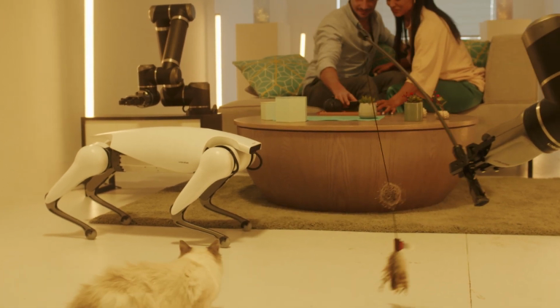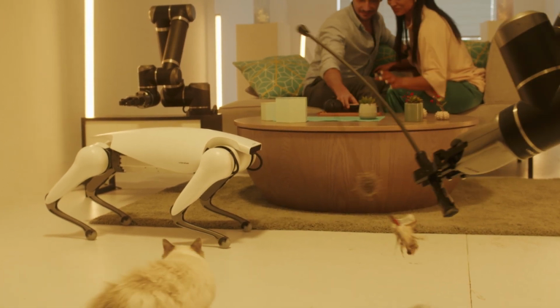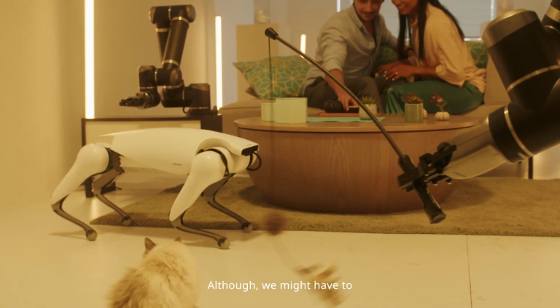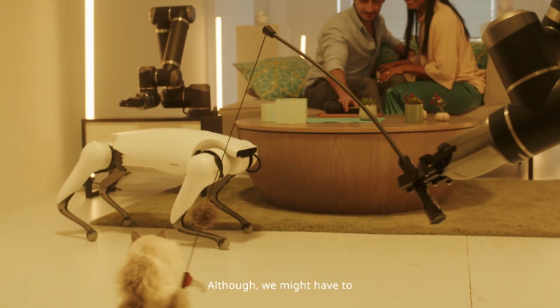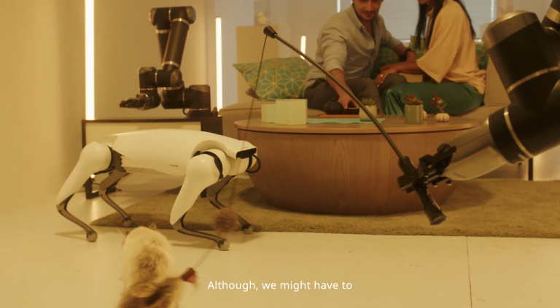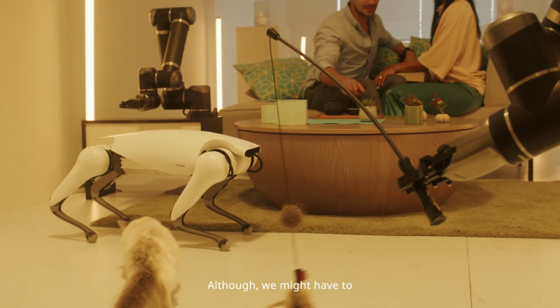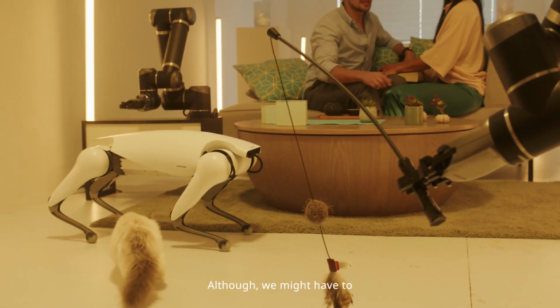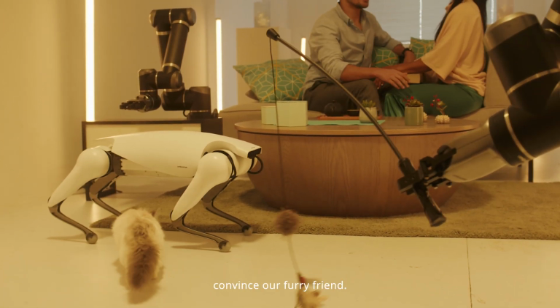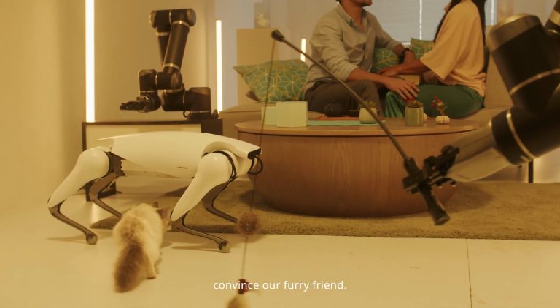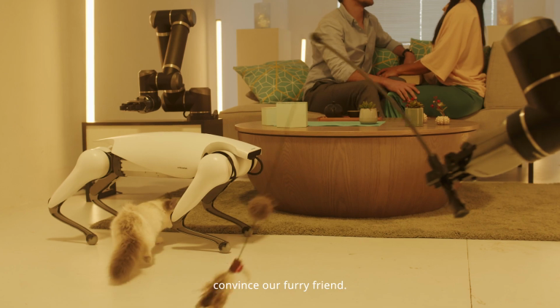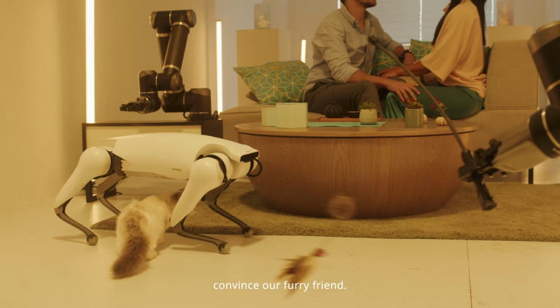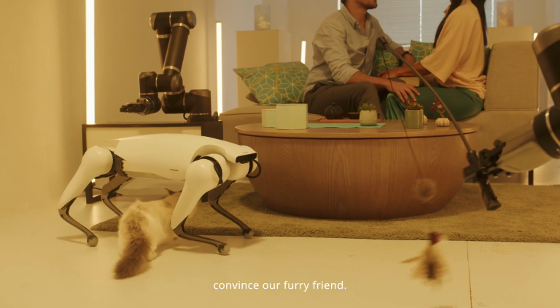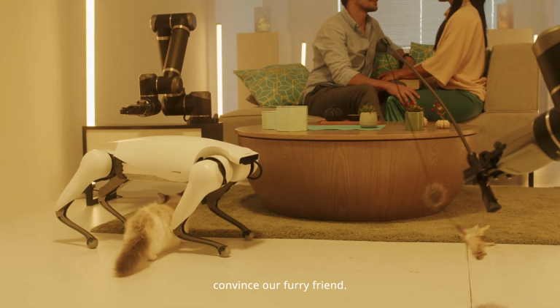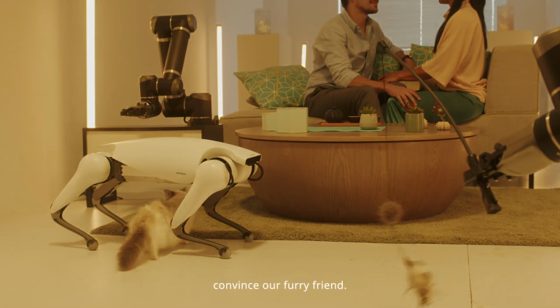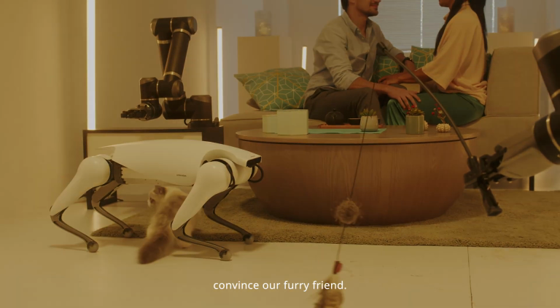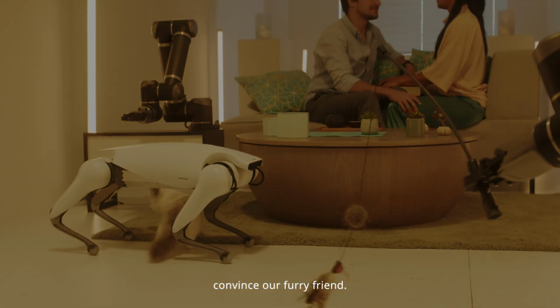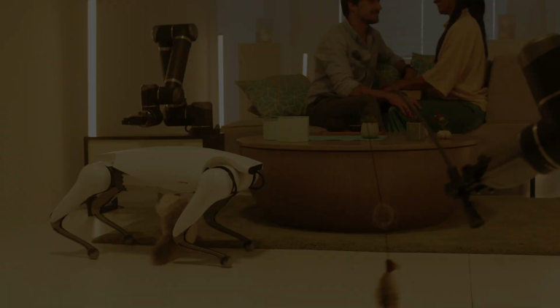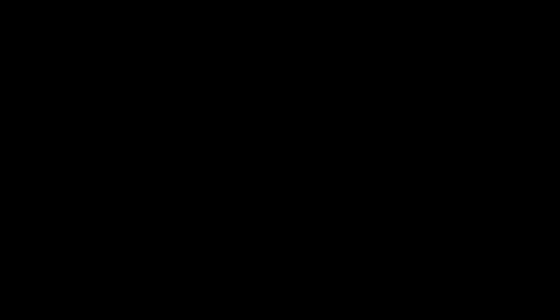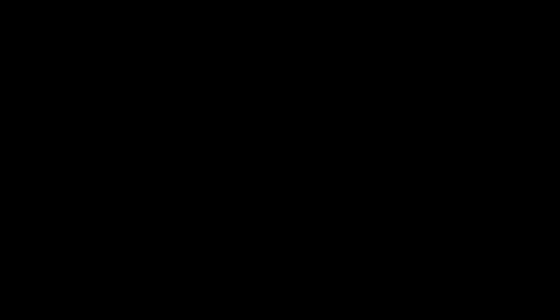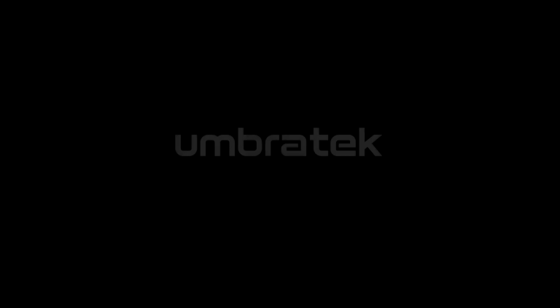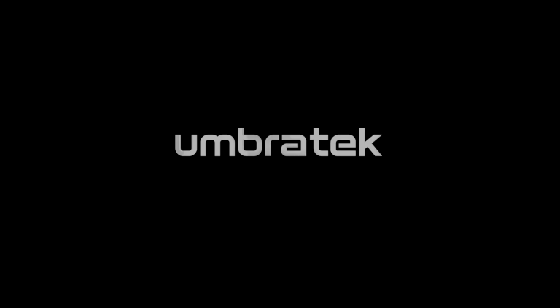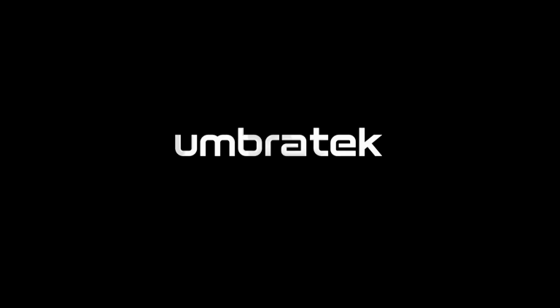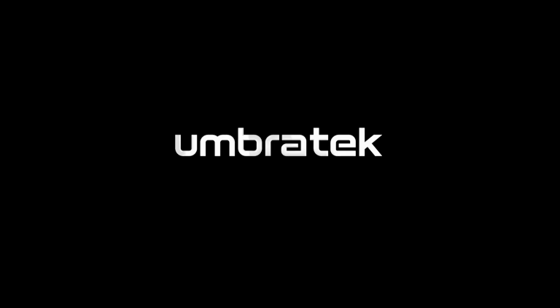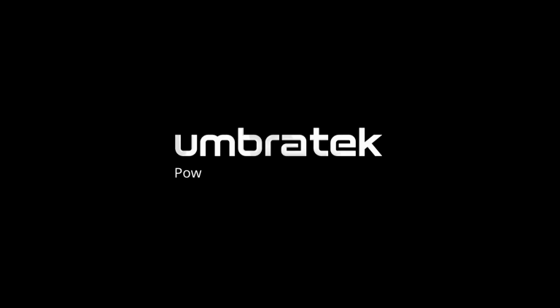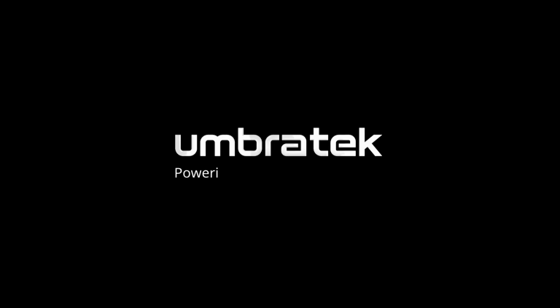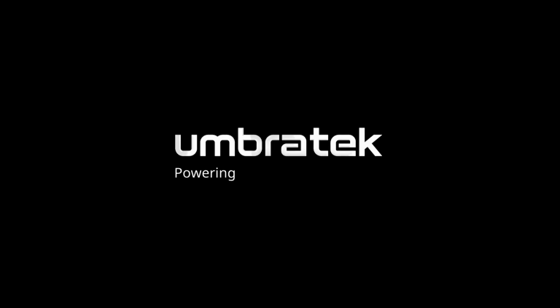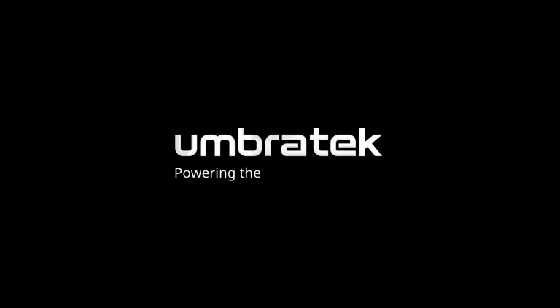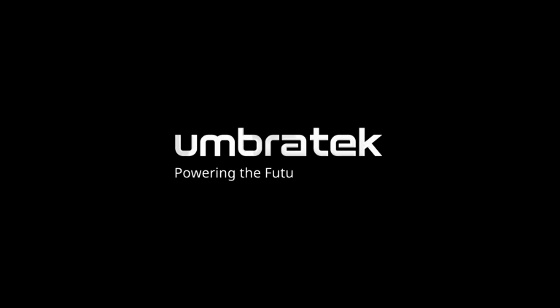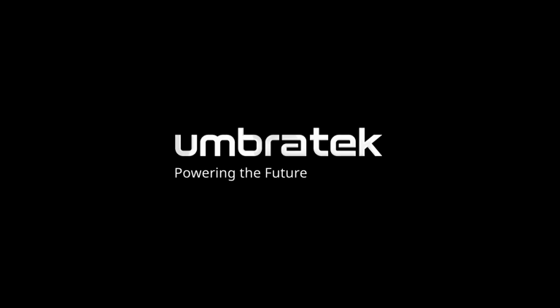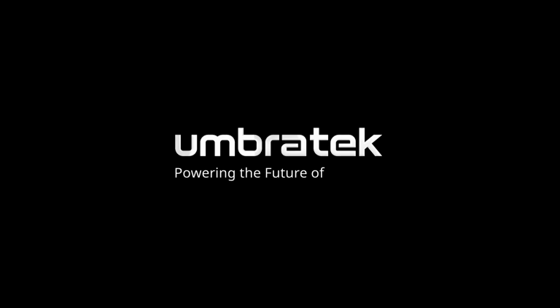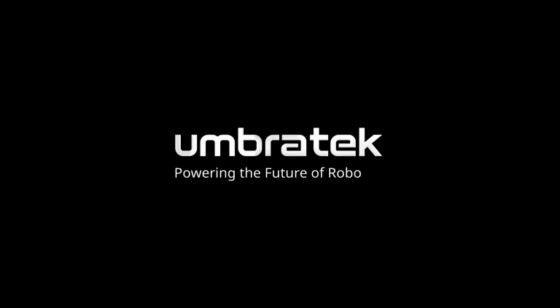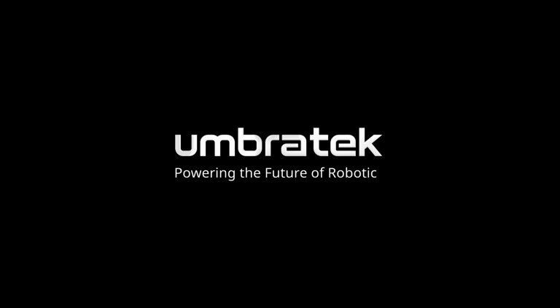Although we might have to convince our furry friend. UmbraTech, powering the future of robotics.